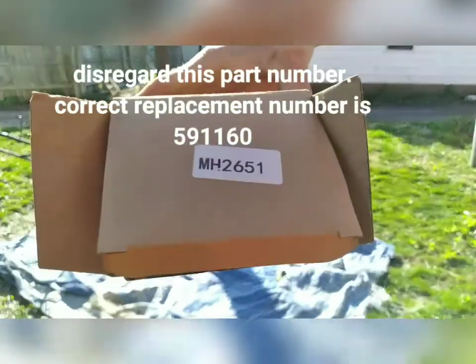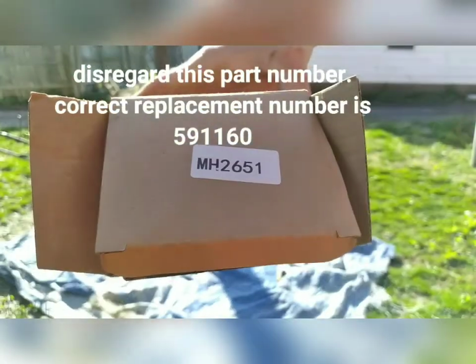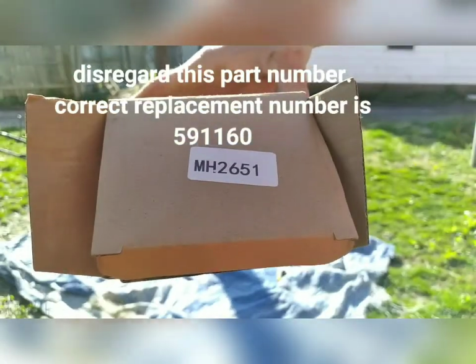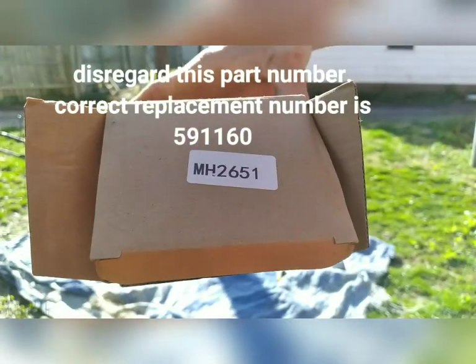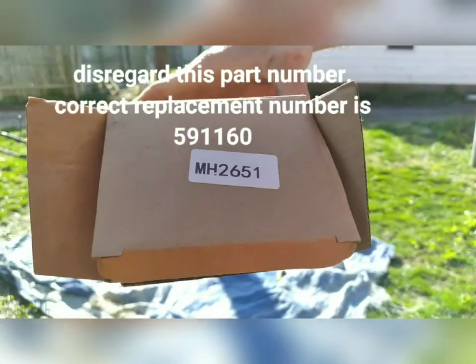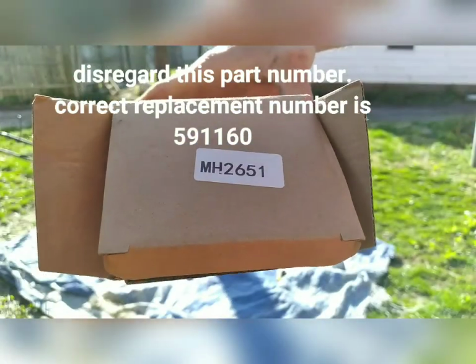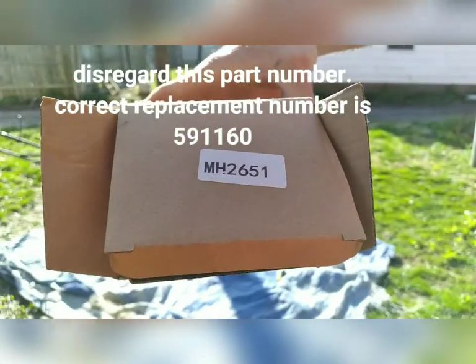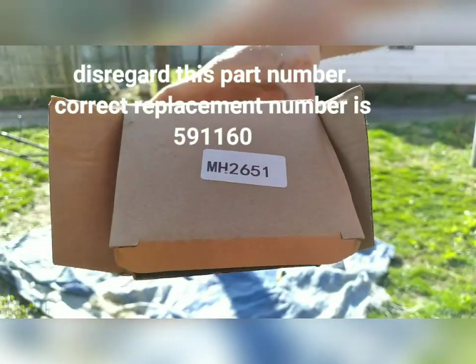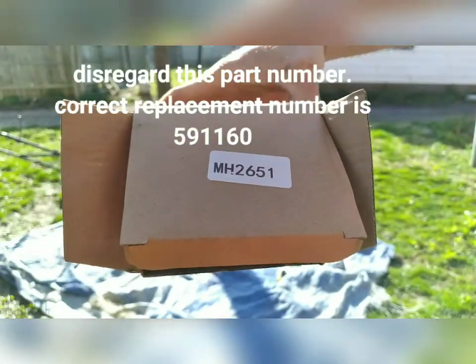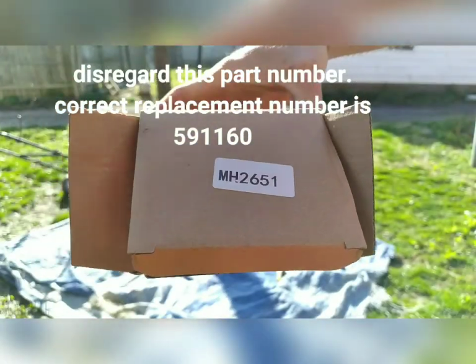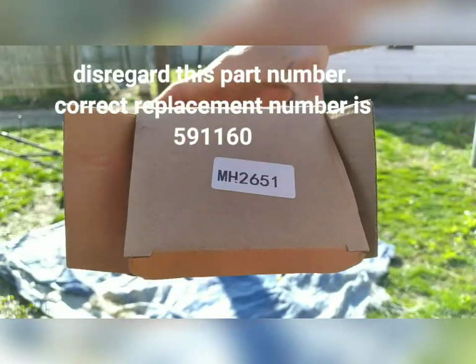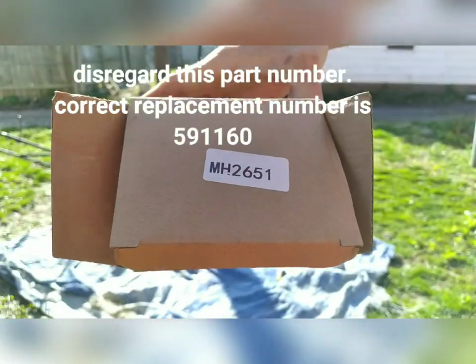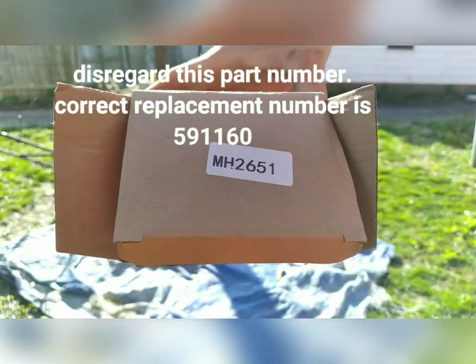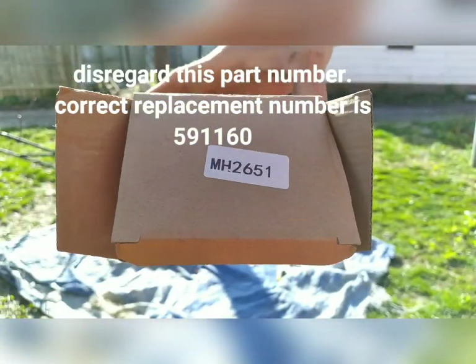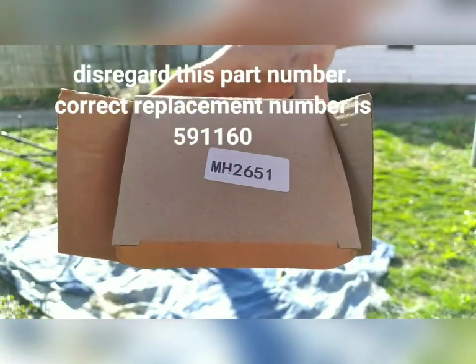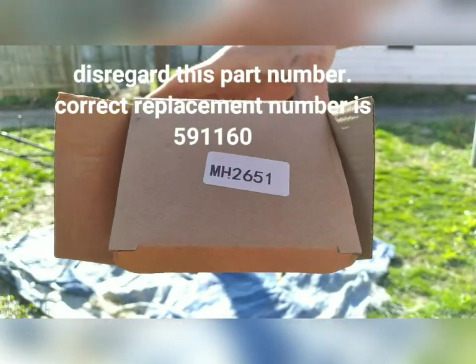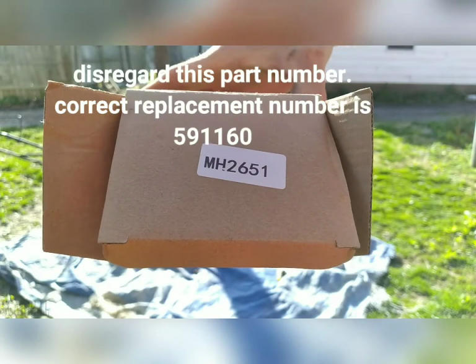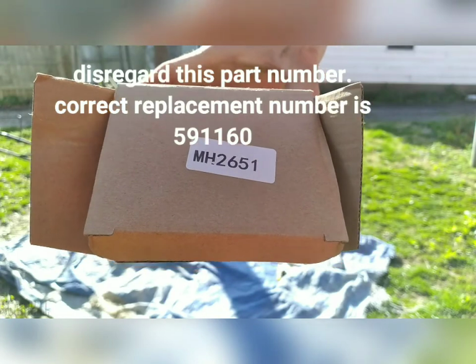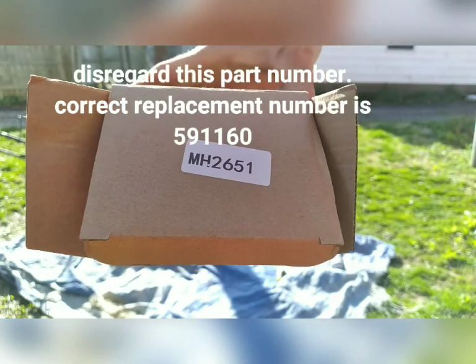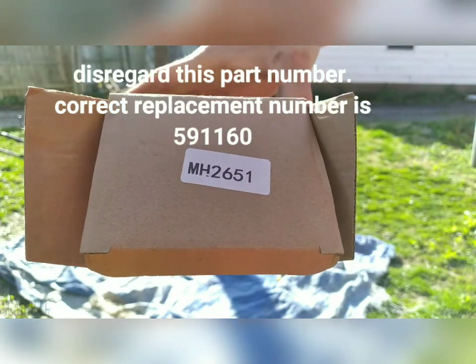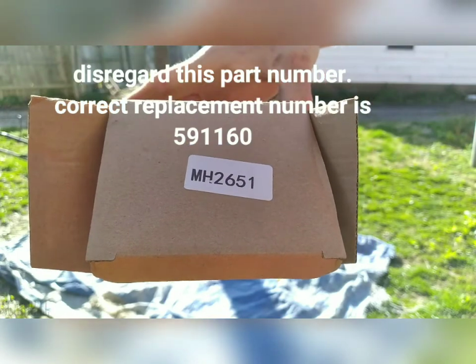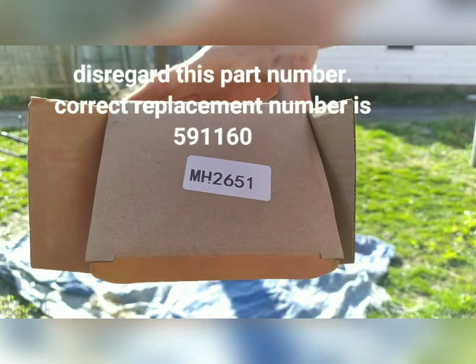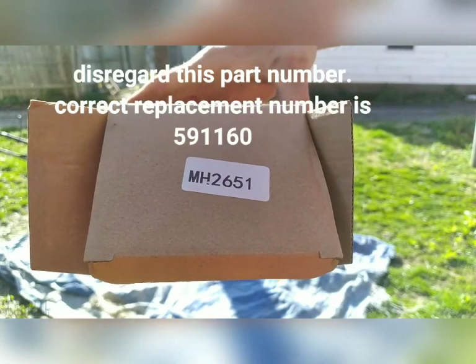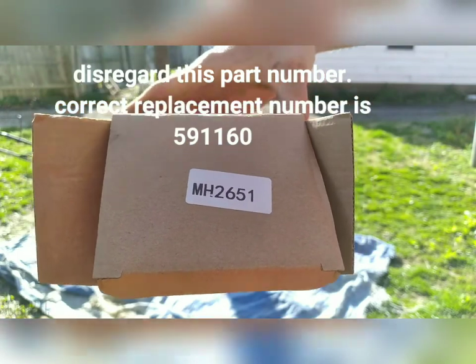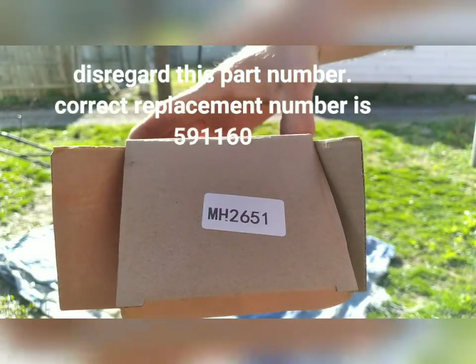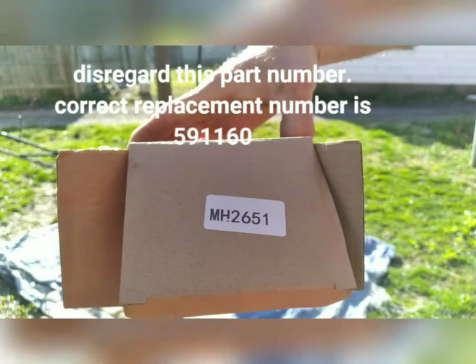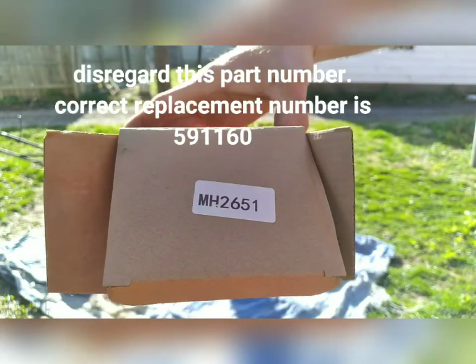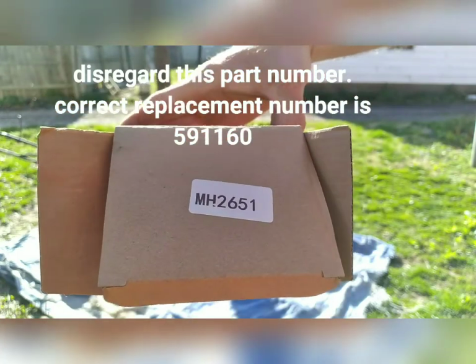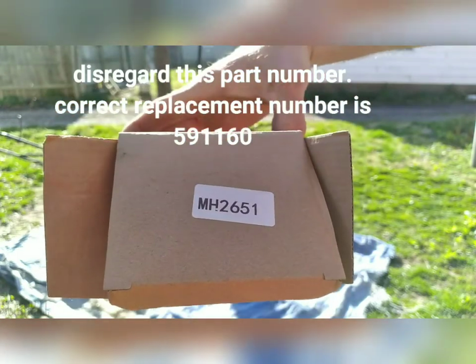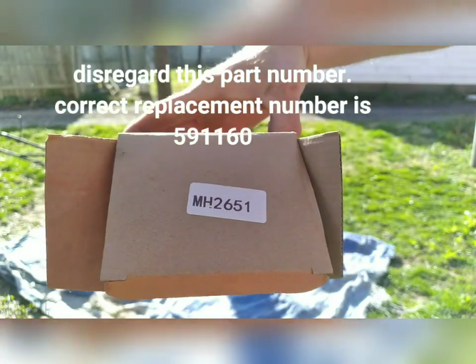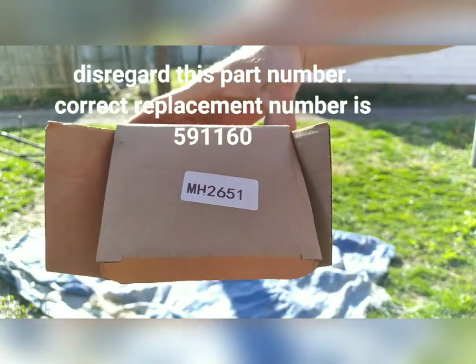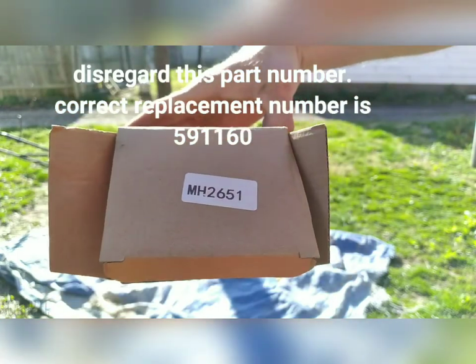That's what came in the box. I'll leave a link in the description and I'll try to put one in the video too.